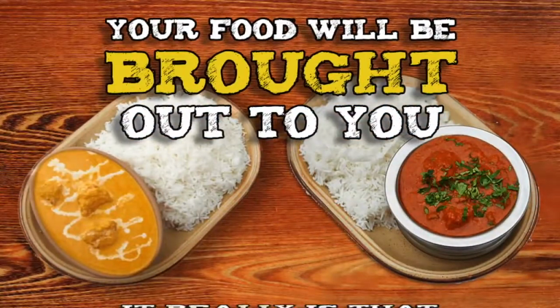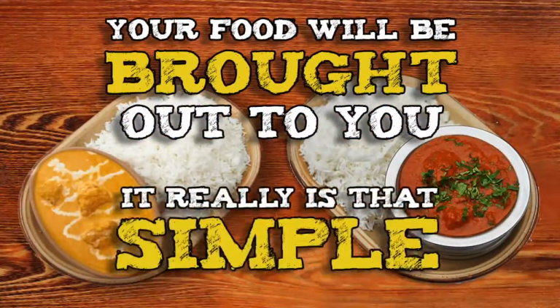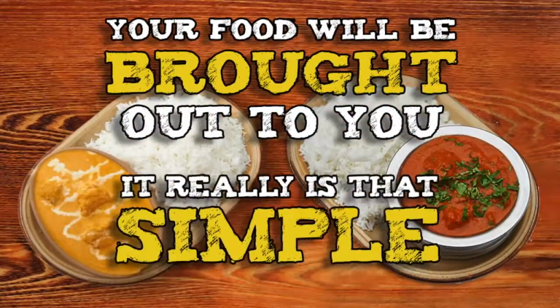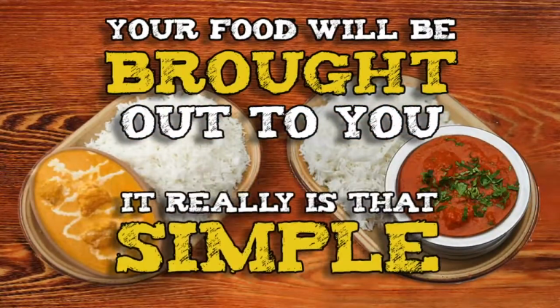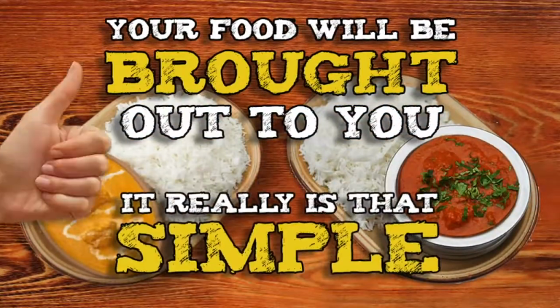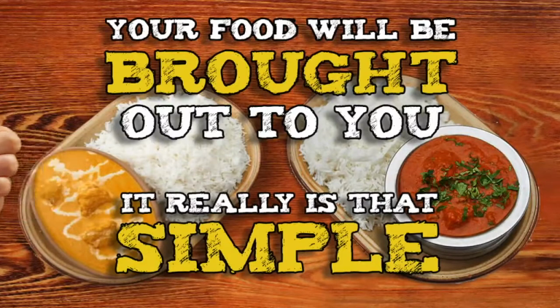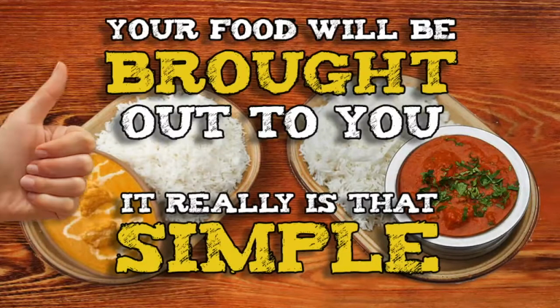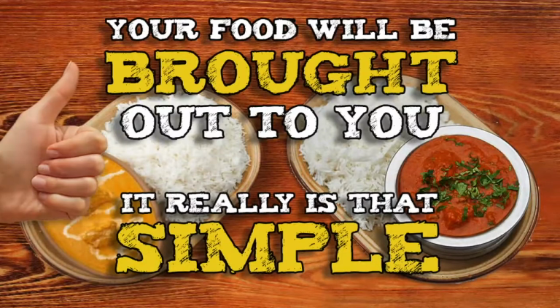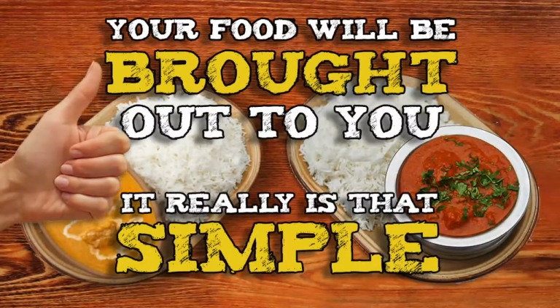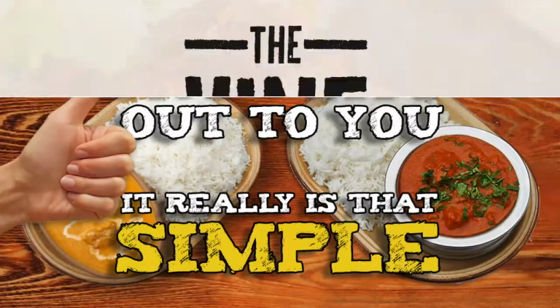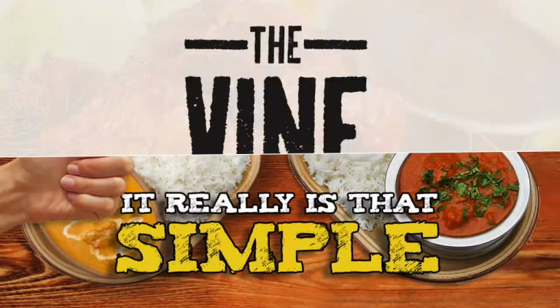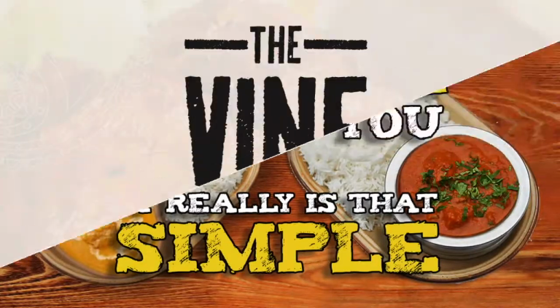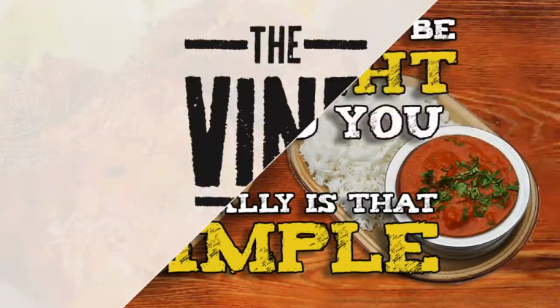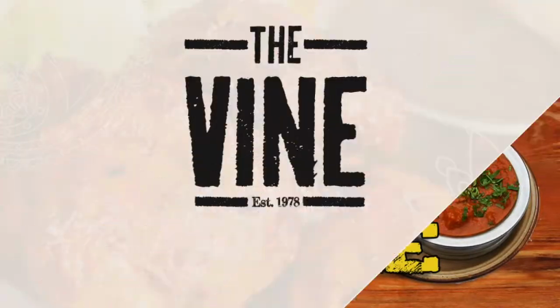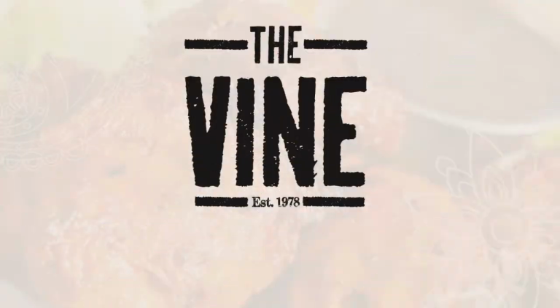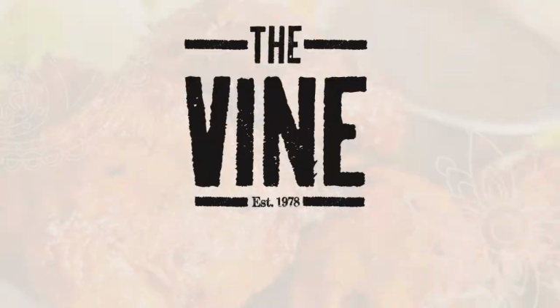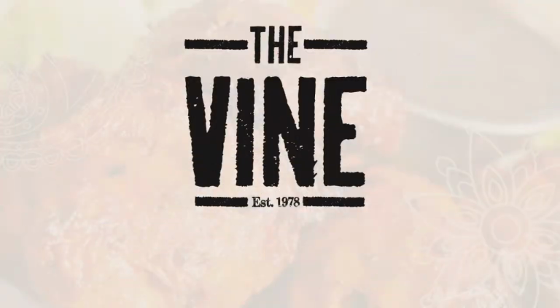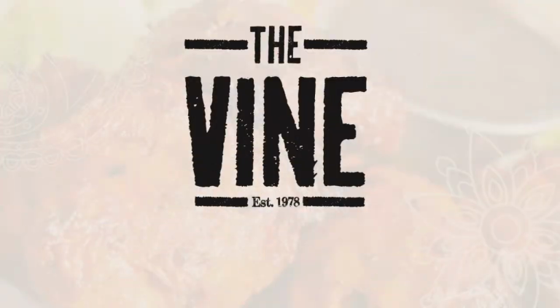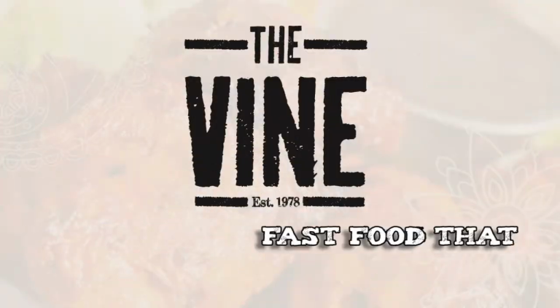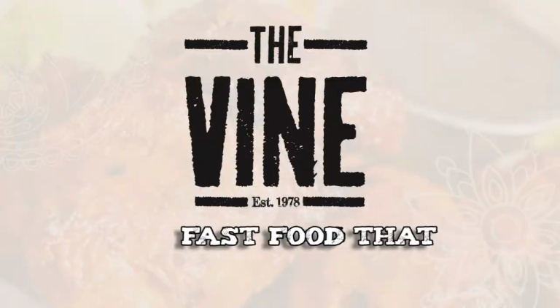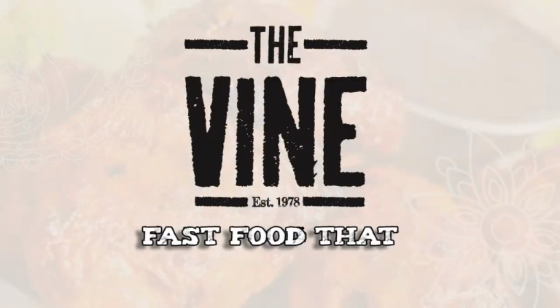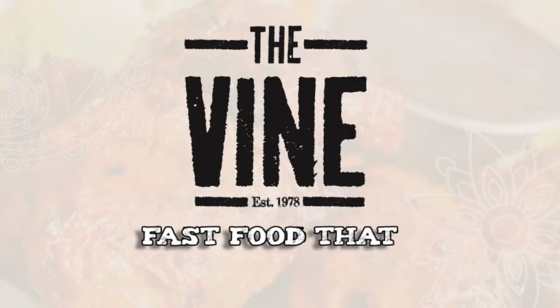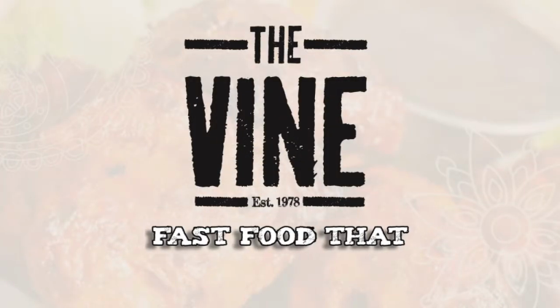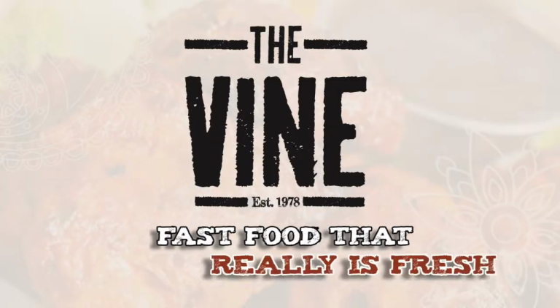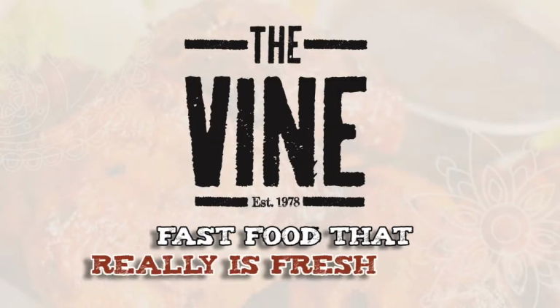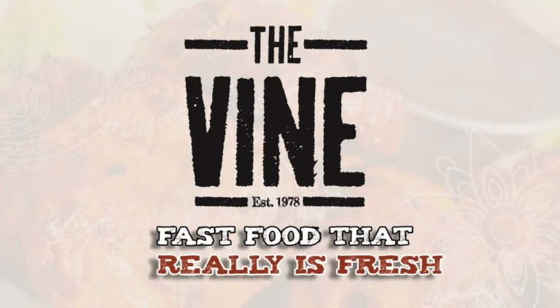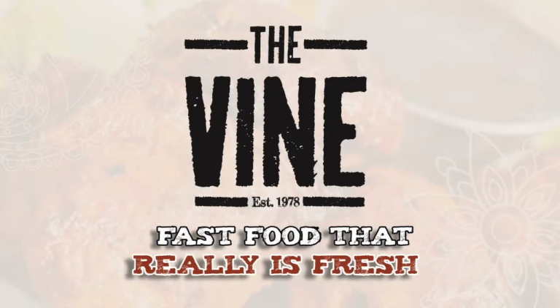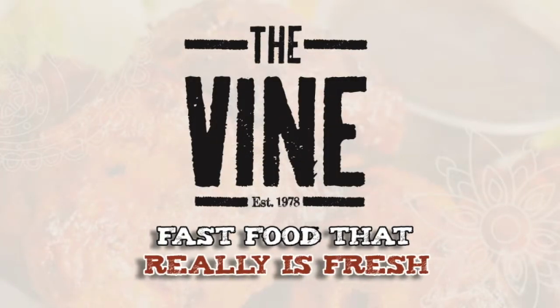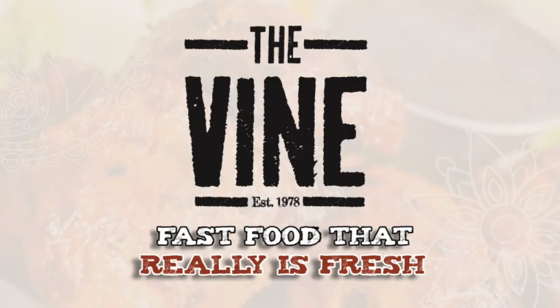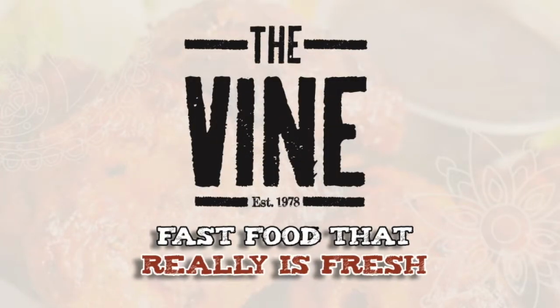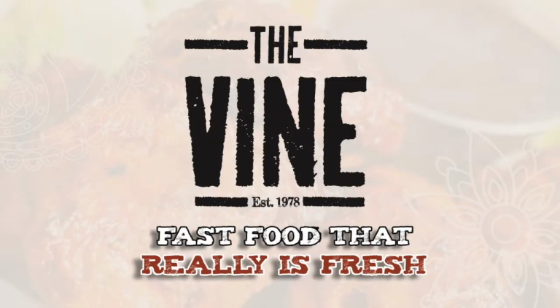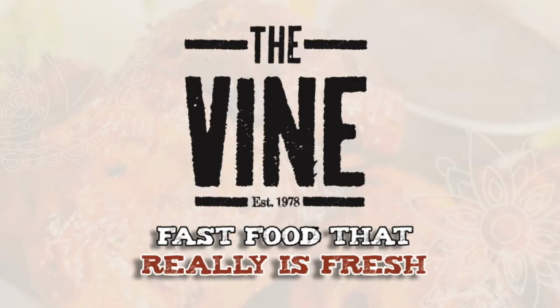It really is that simple. The Vine — fast food that really is fresh.